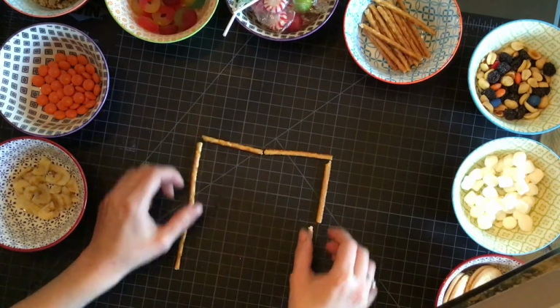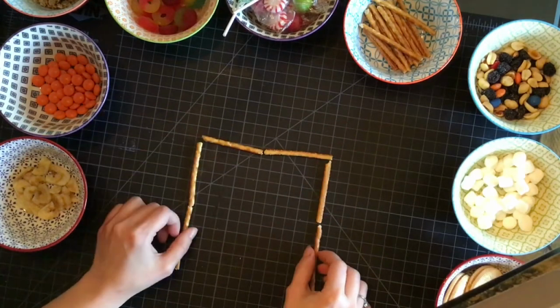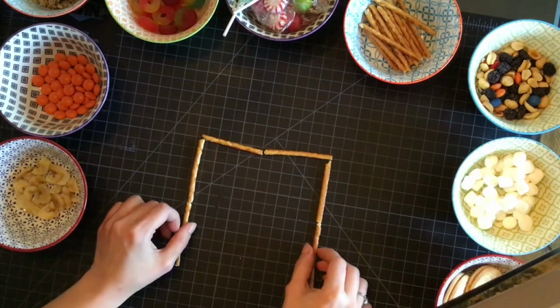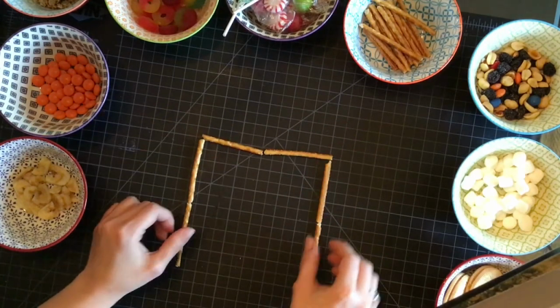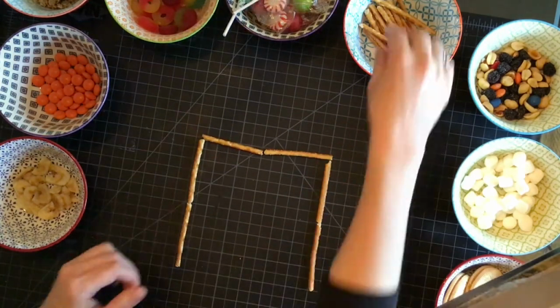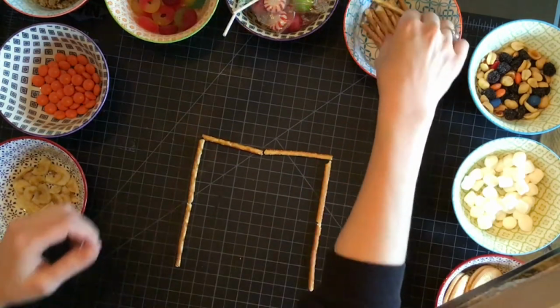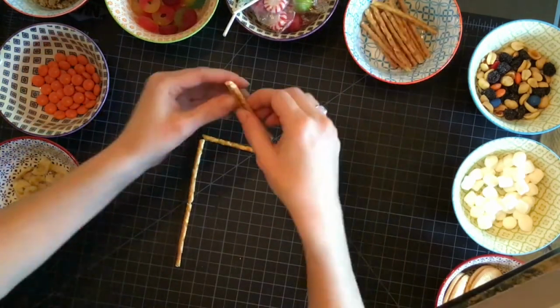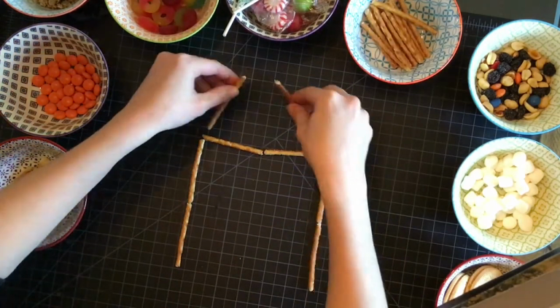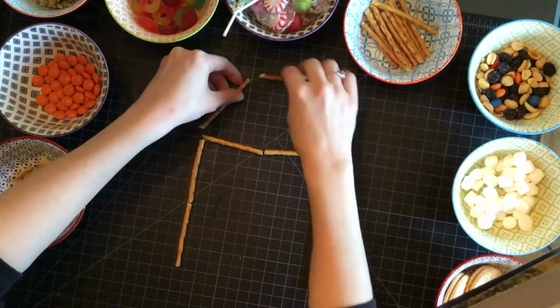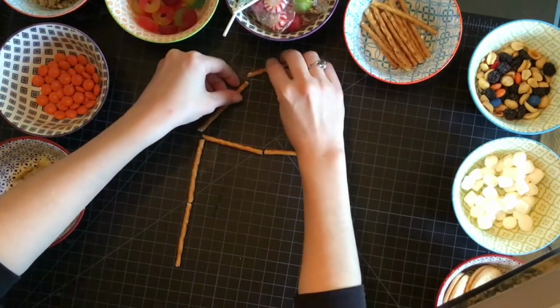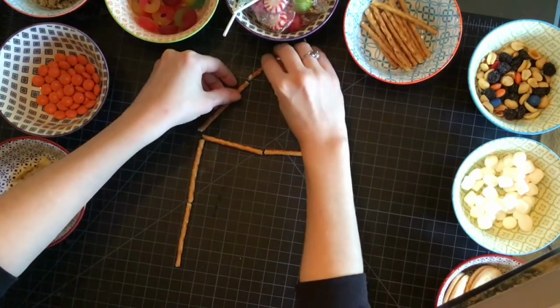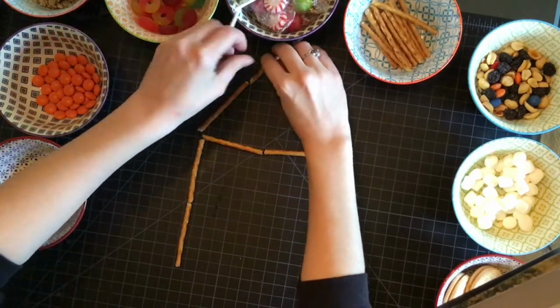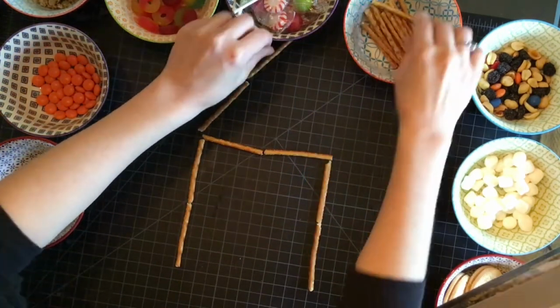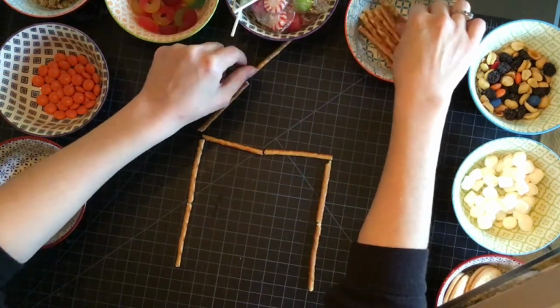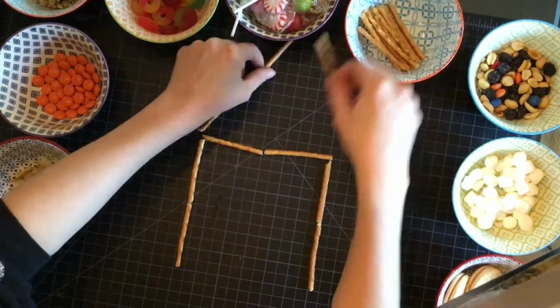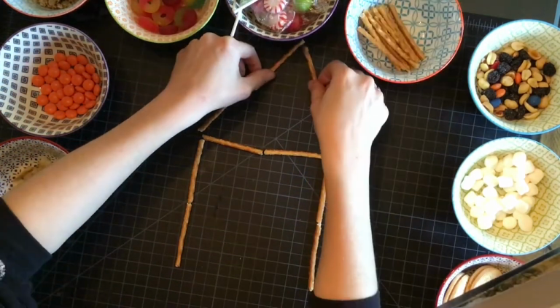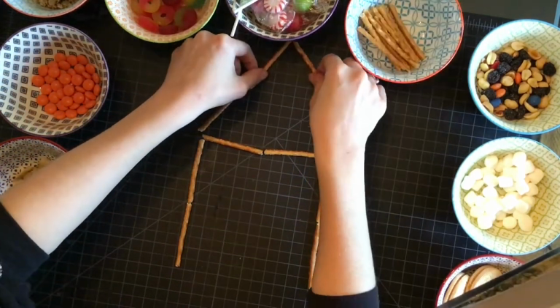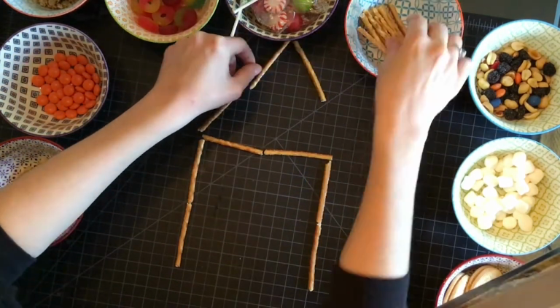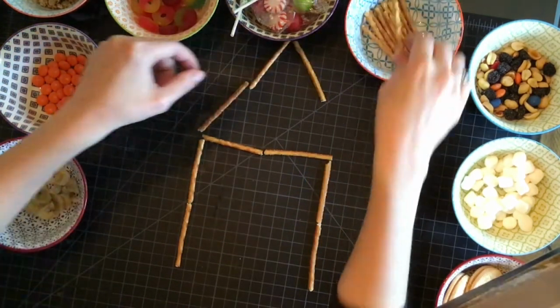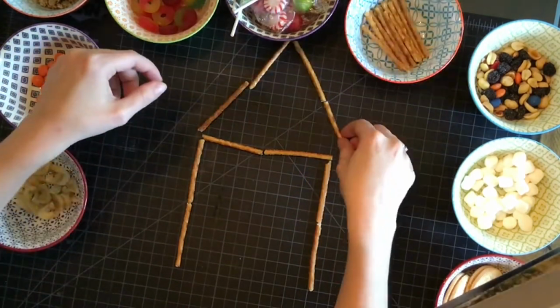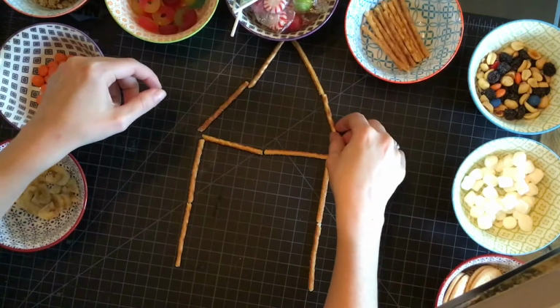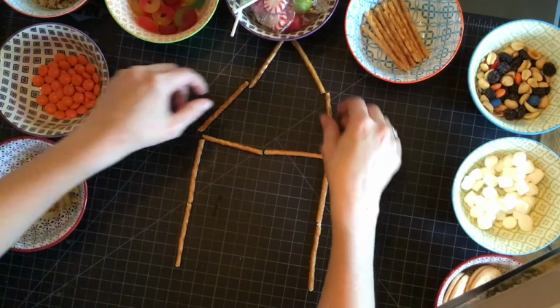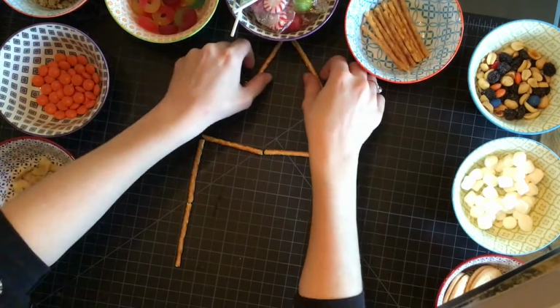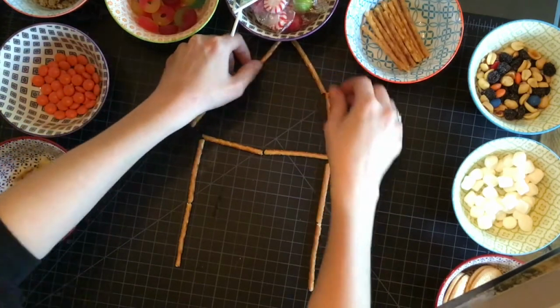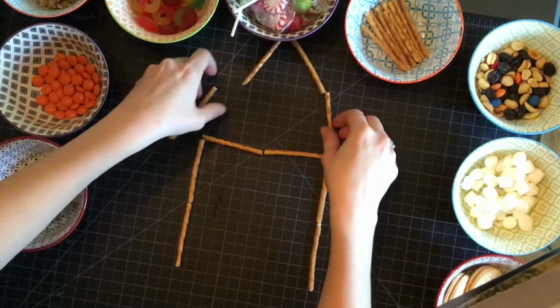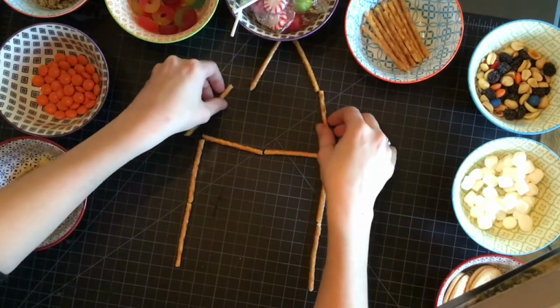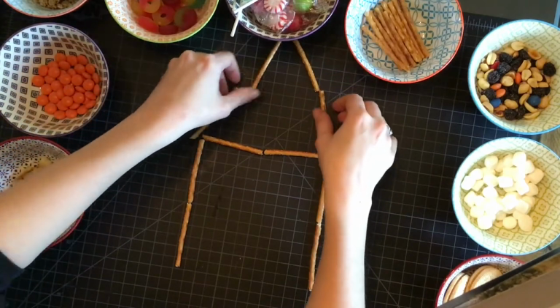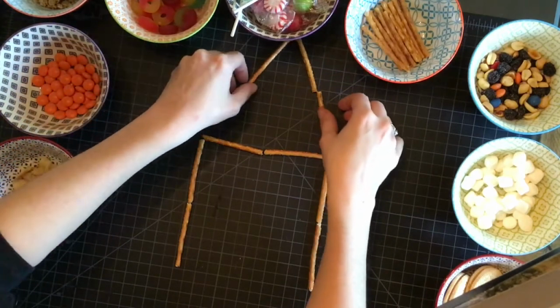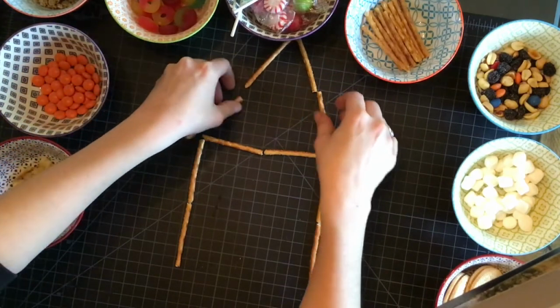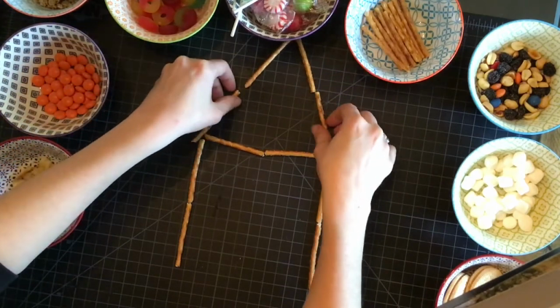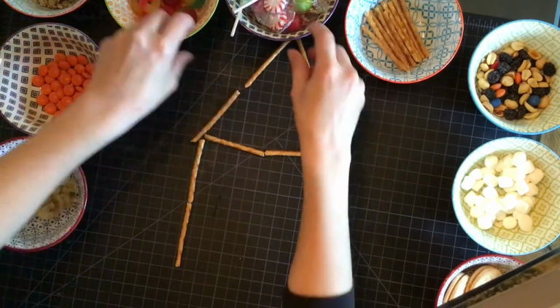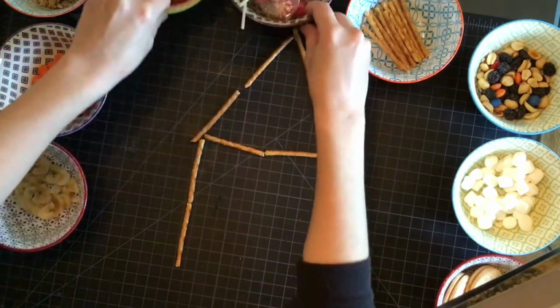With this process, you're just playing around with the food and materials to see what you can create. You're going into it without a plan.